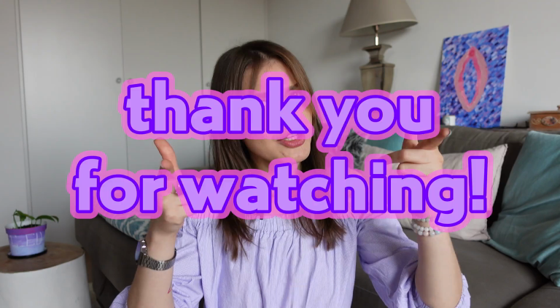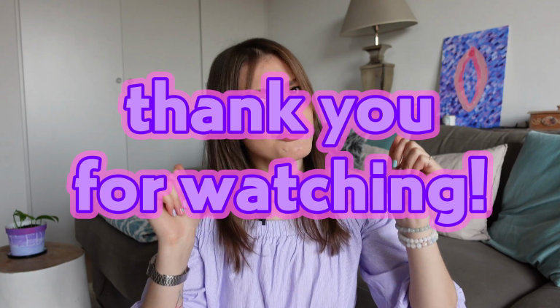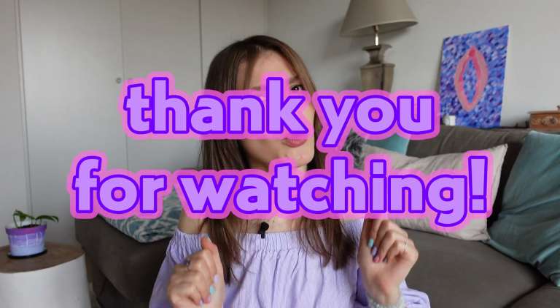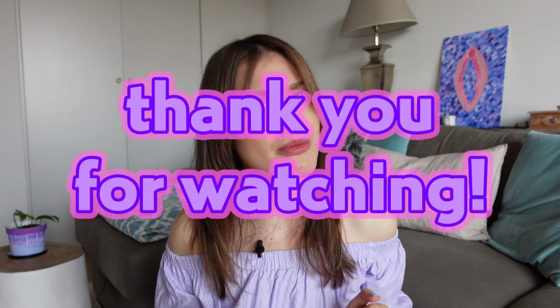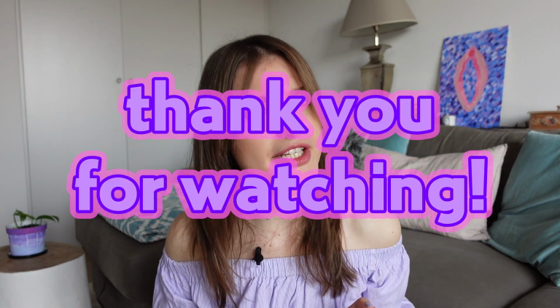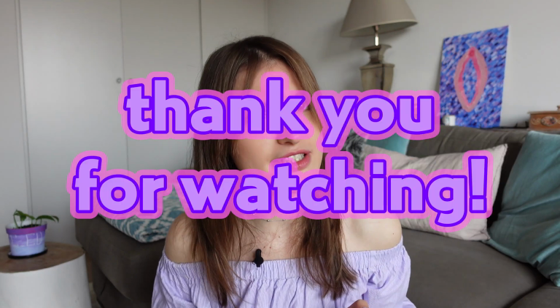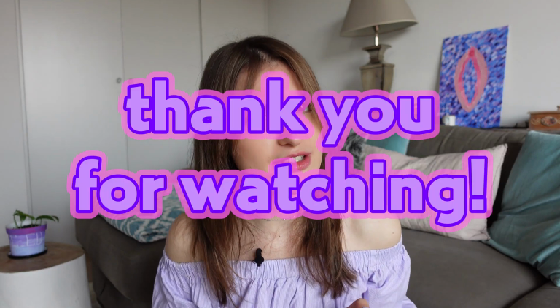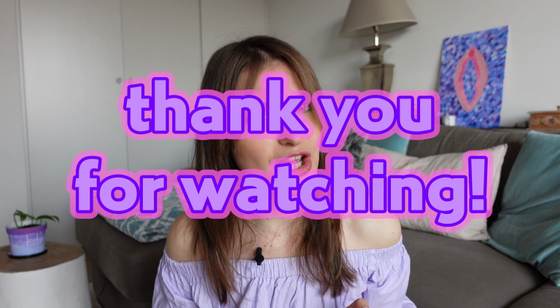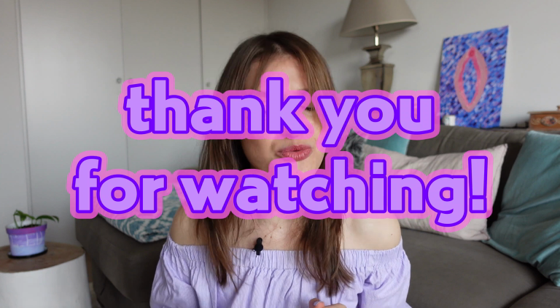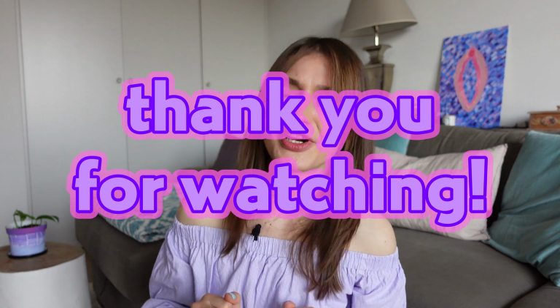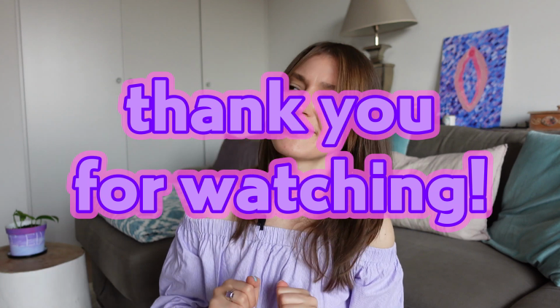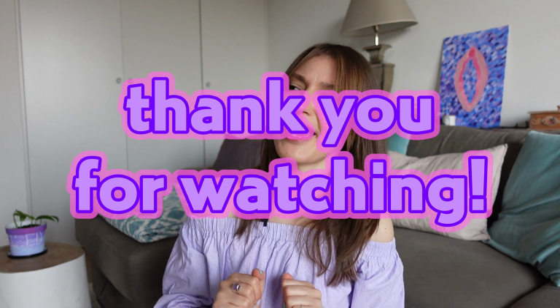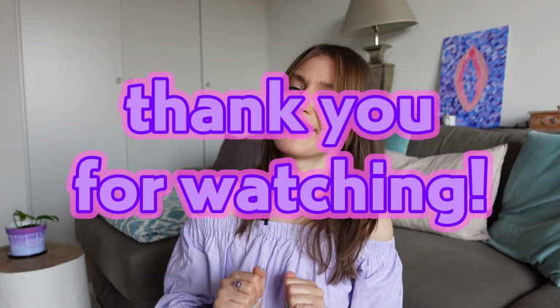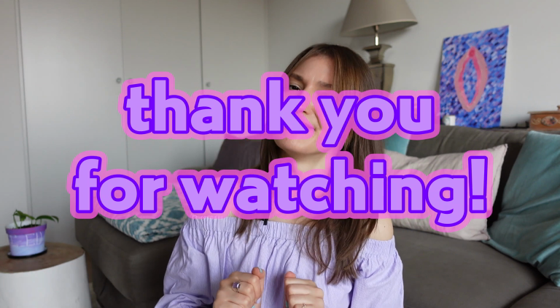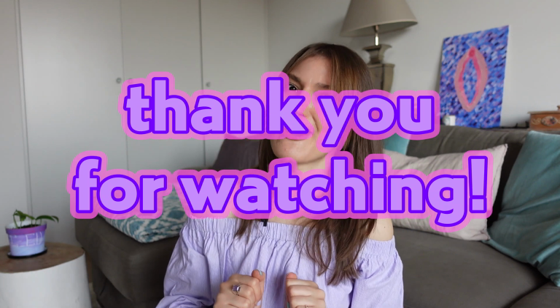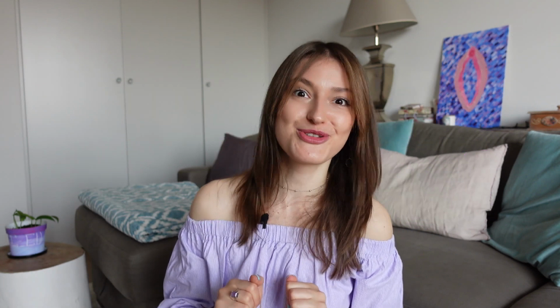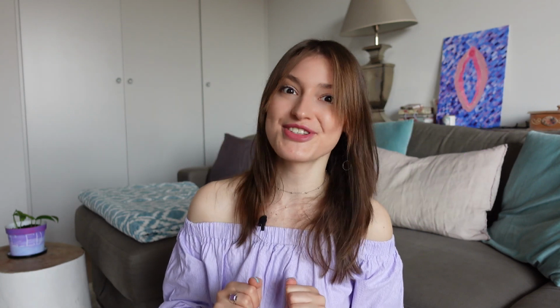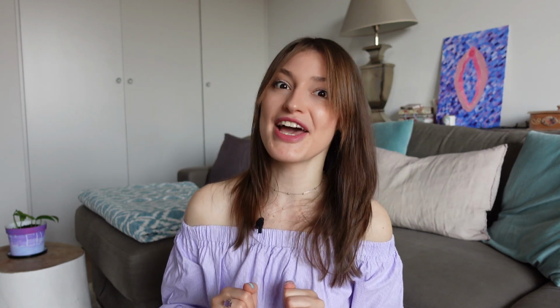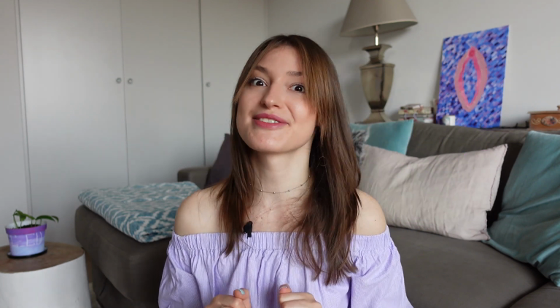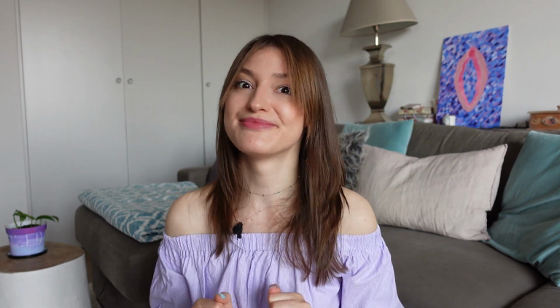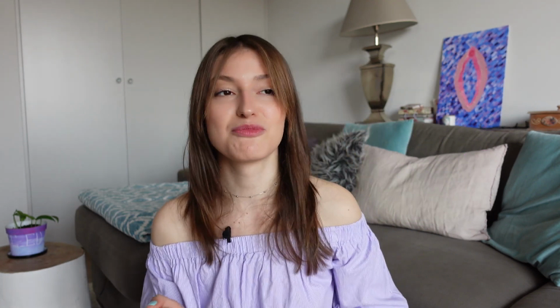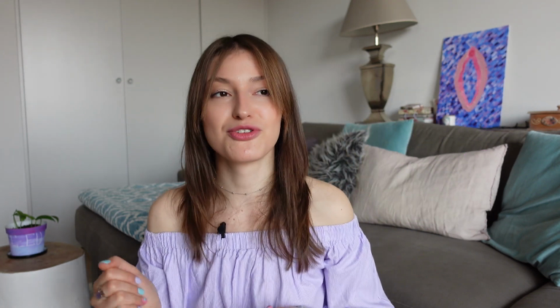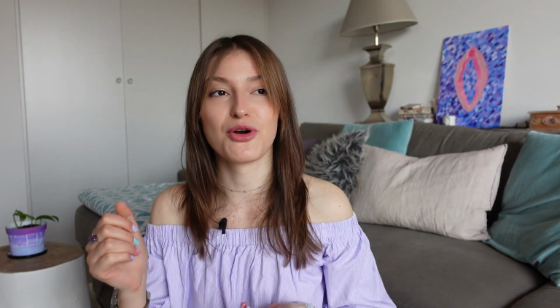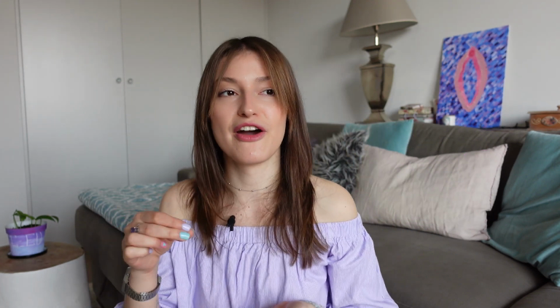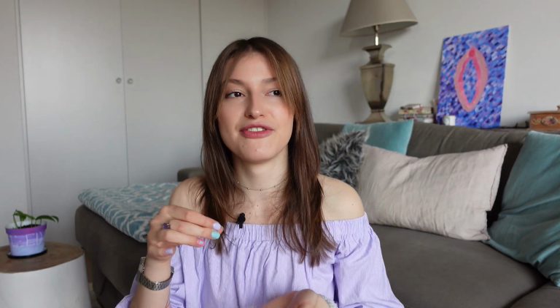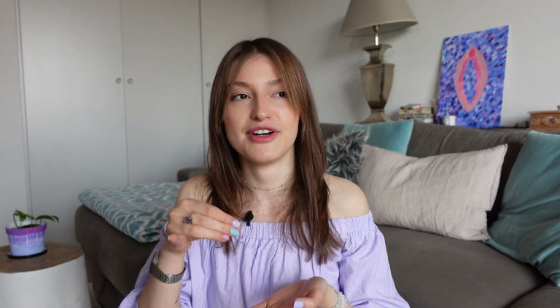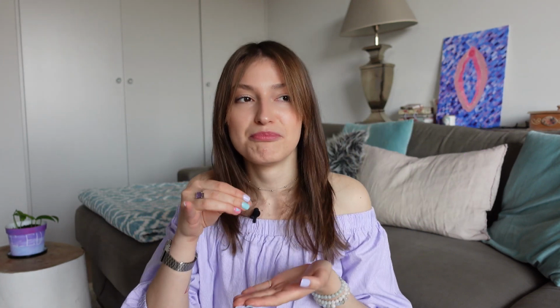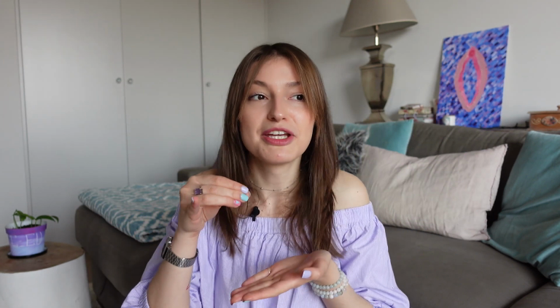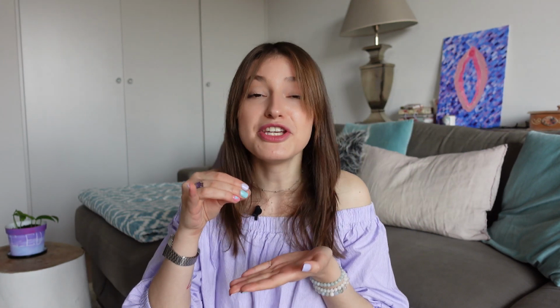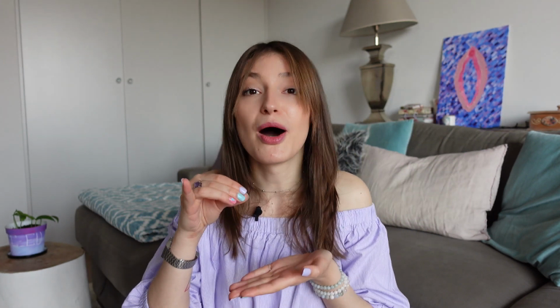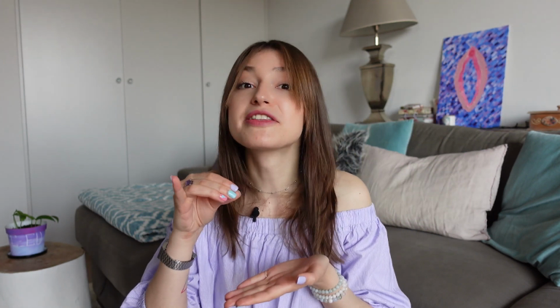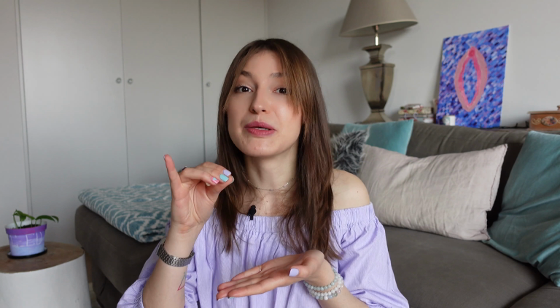Thank you for watching, my dear sex education warriors, and have a juicy sex. And I'm just gonna go have my tea party.